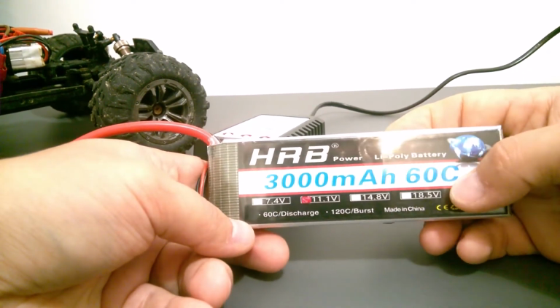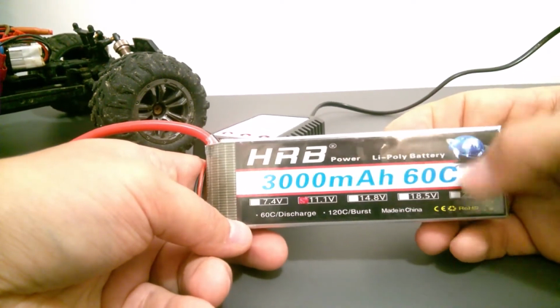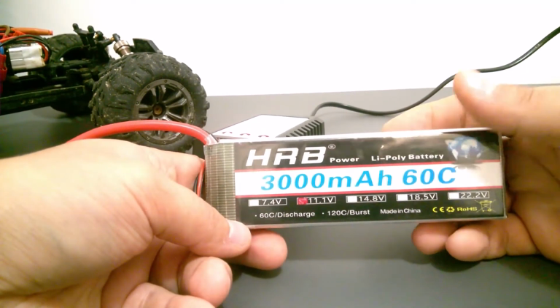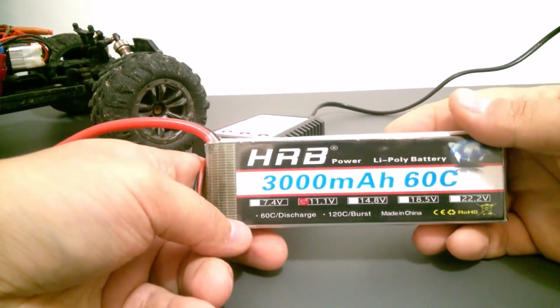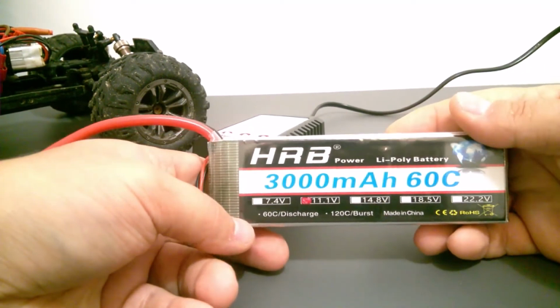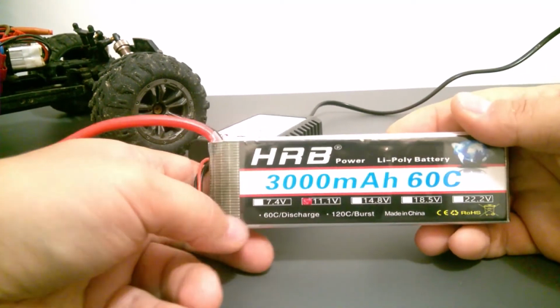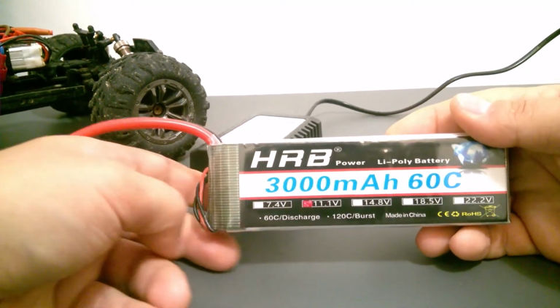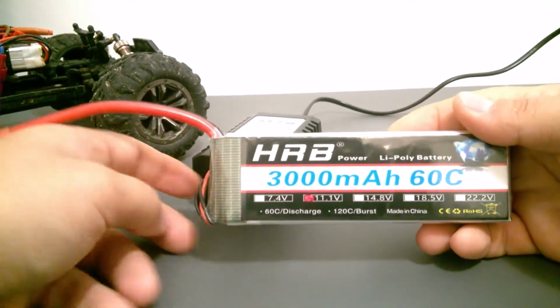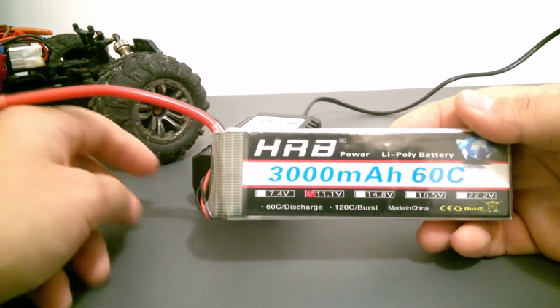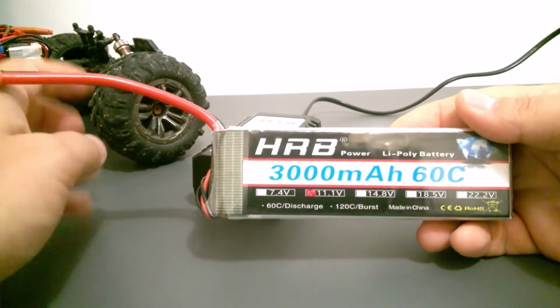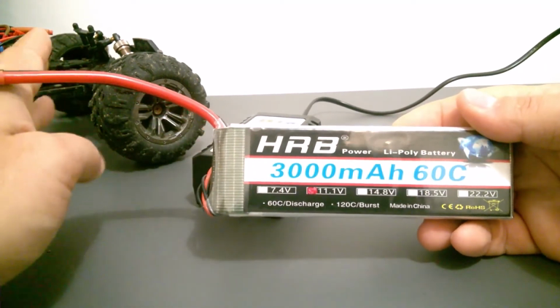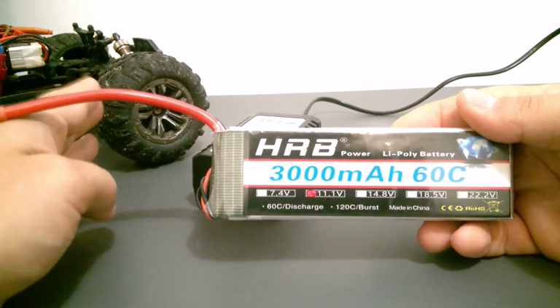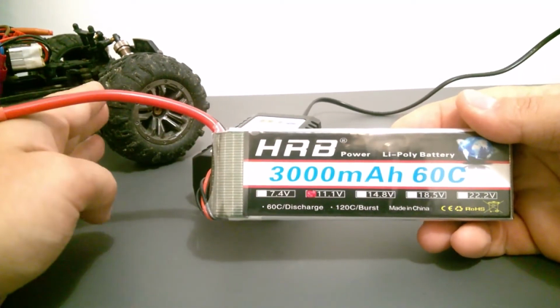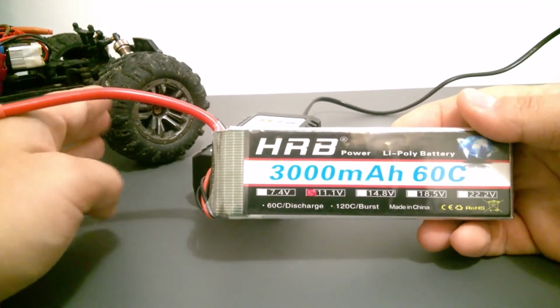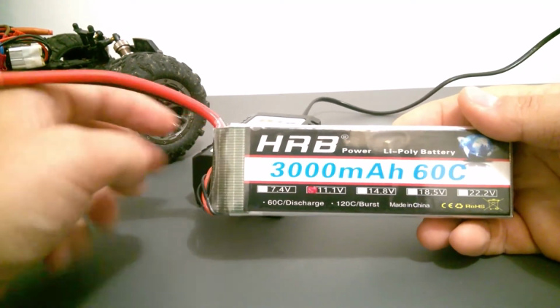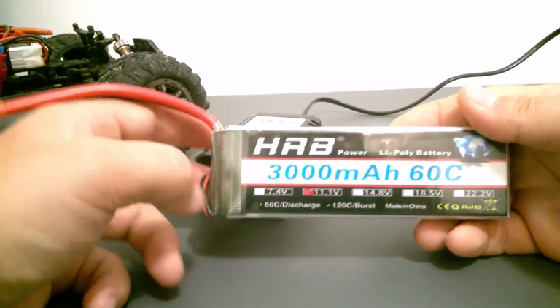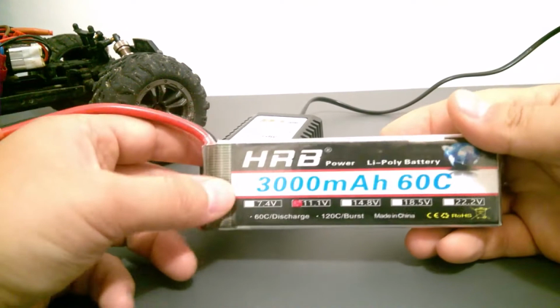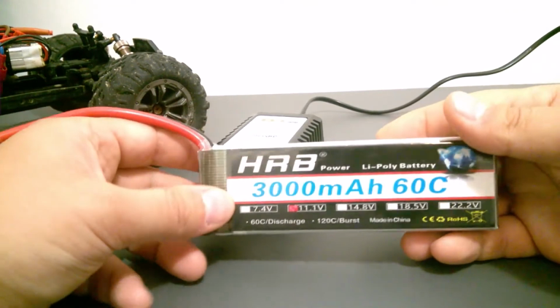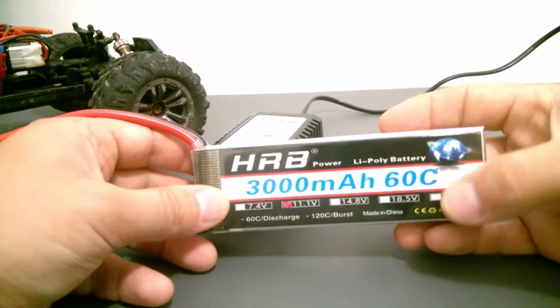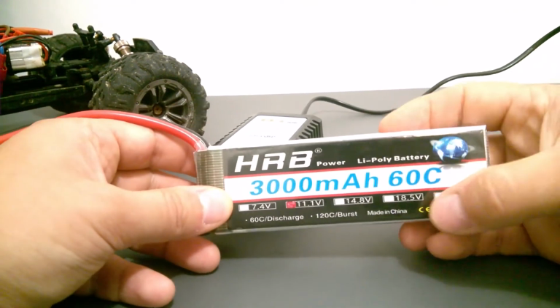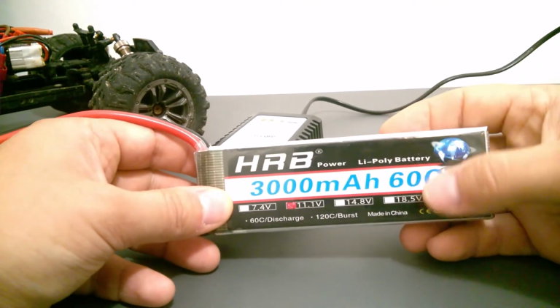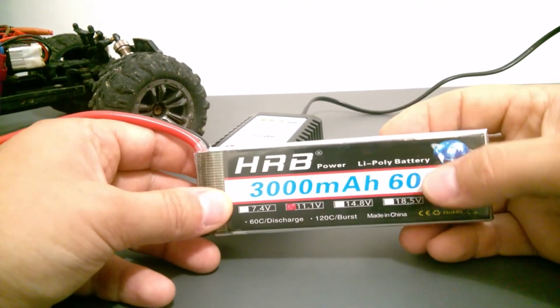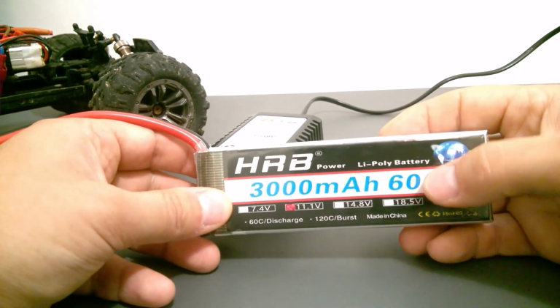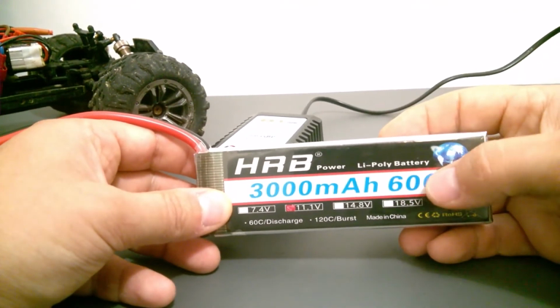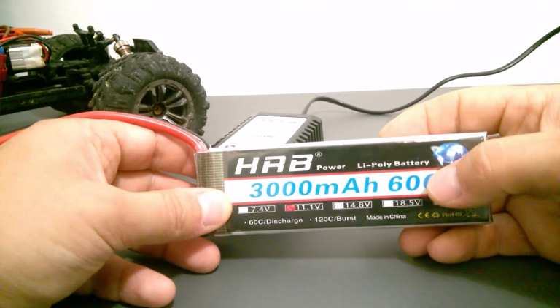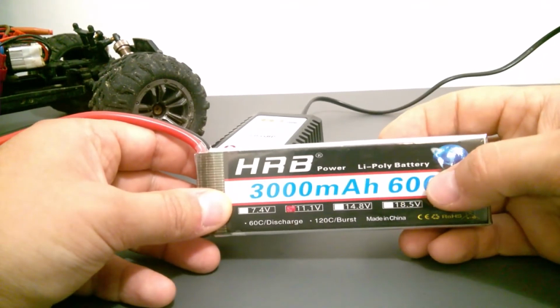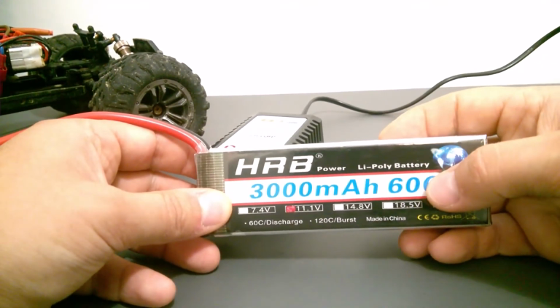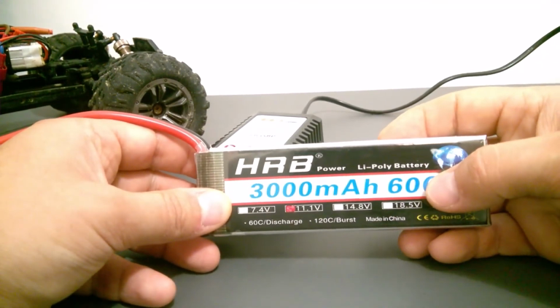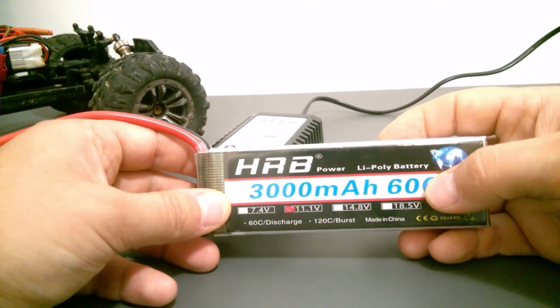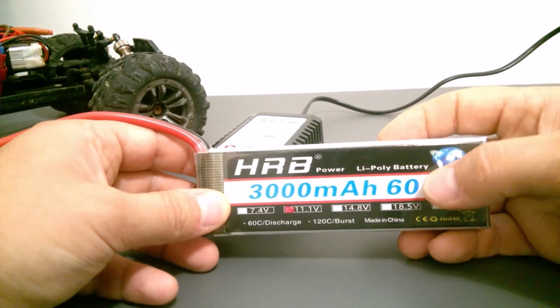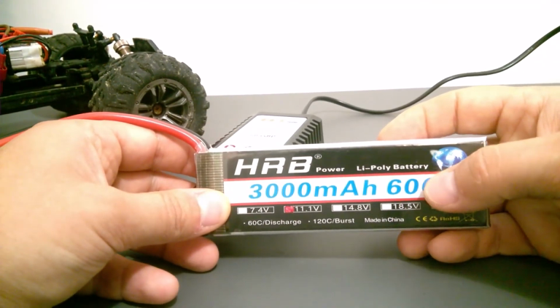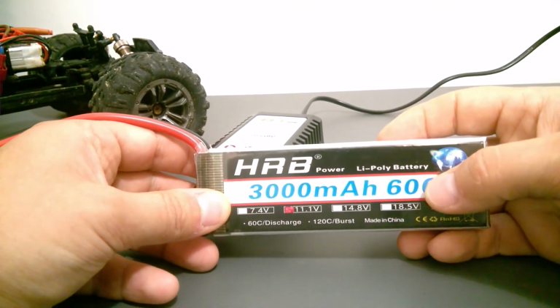If you want your RC cars to go faster, you need to have a very high discharge rate indicator.